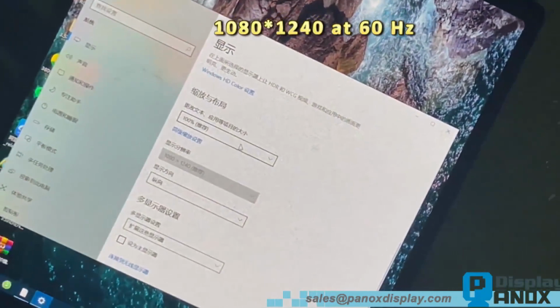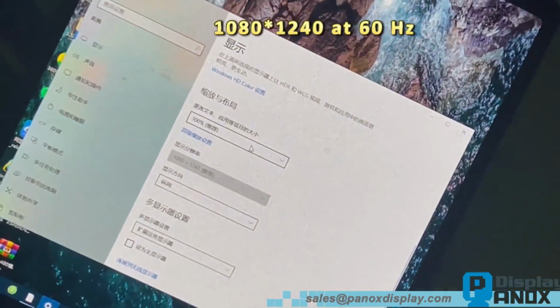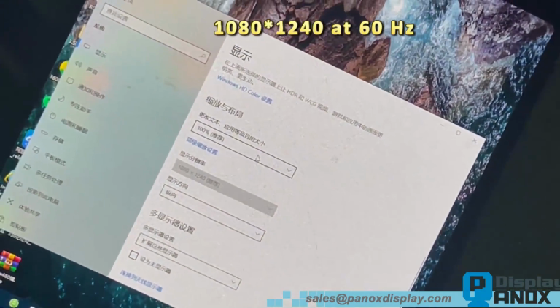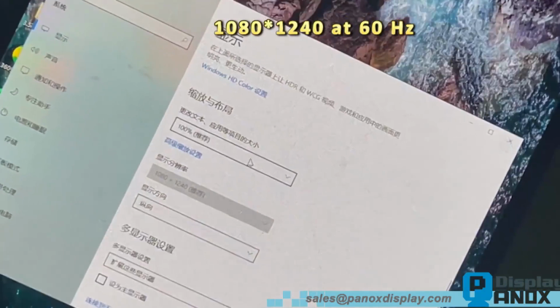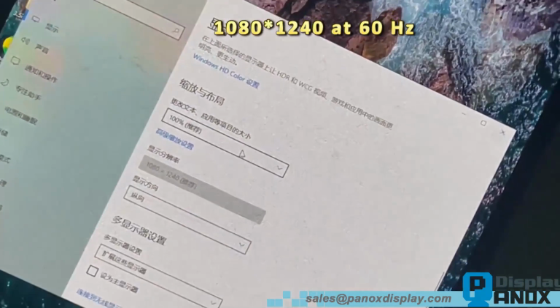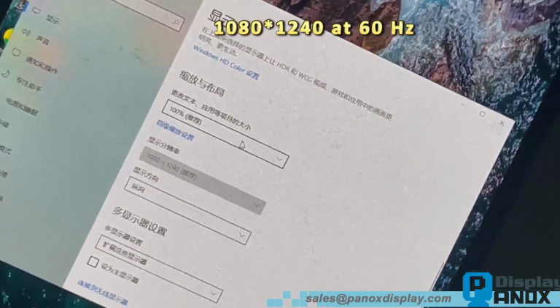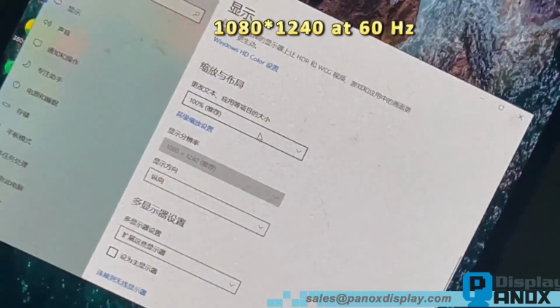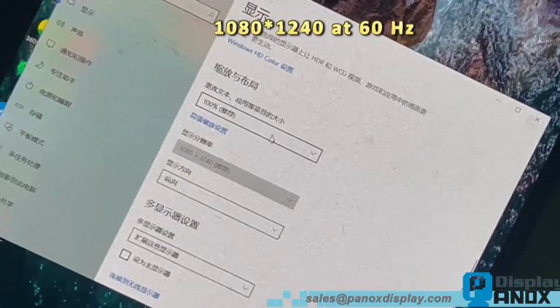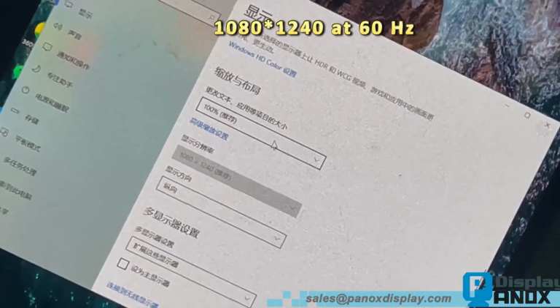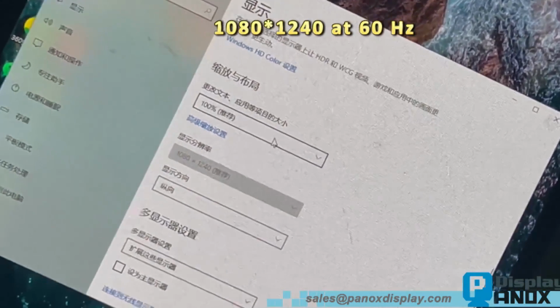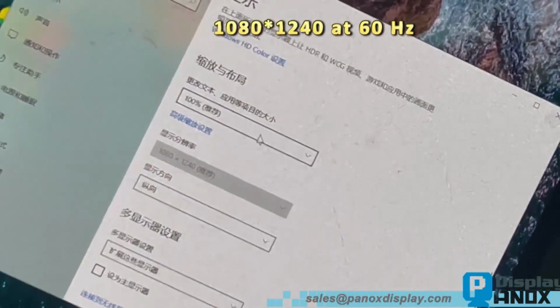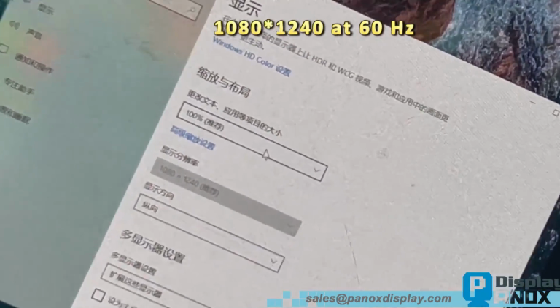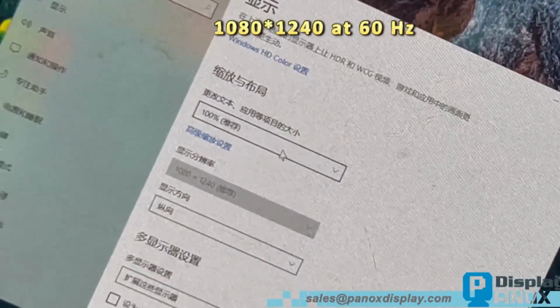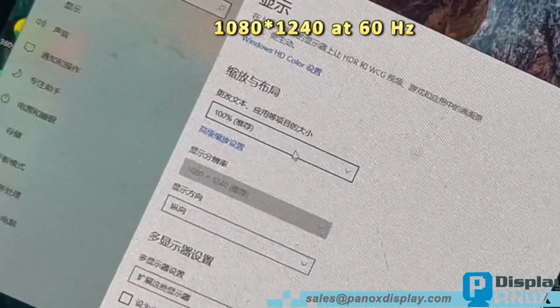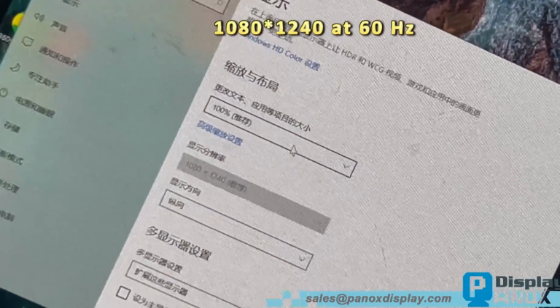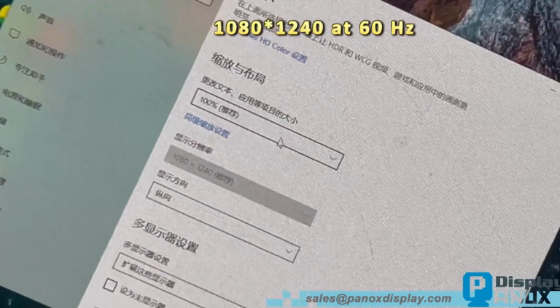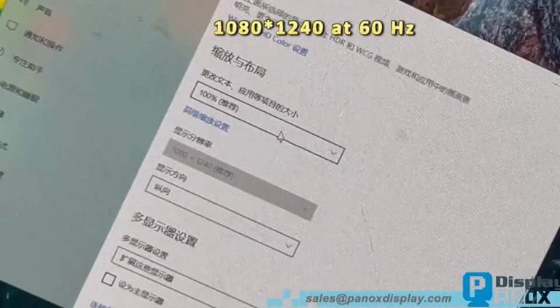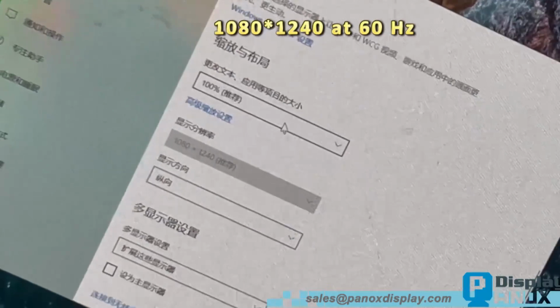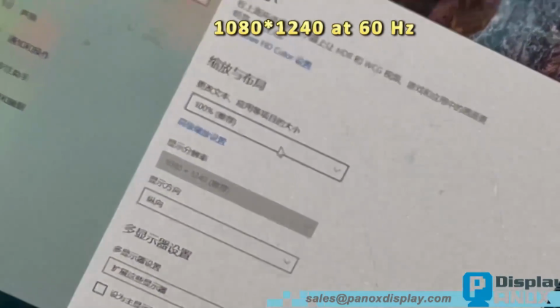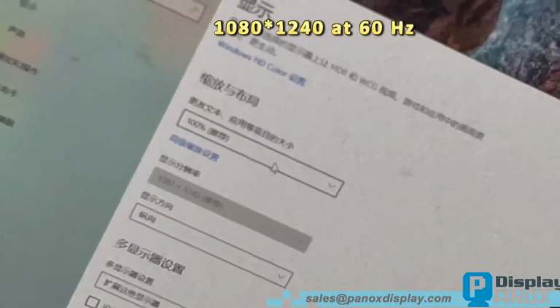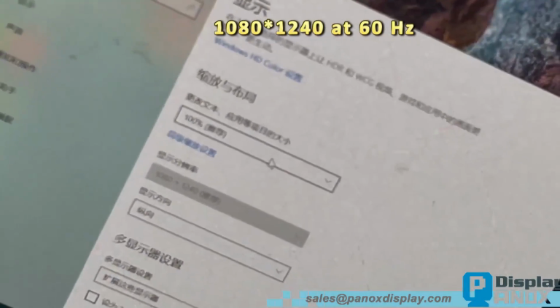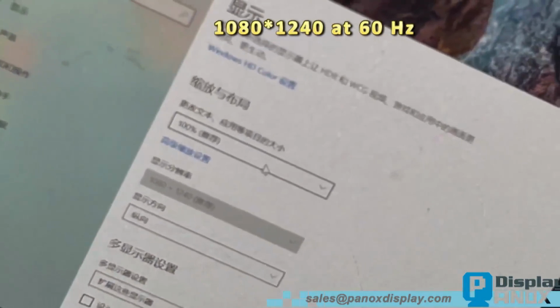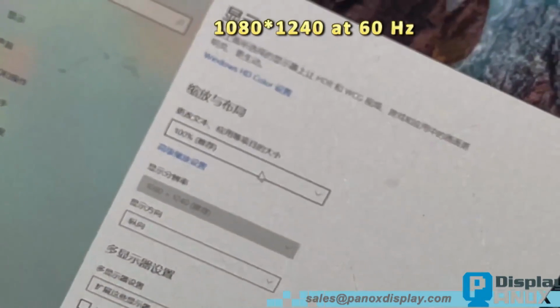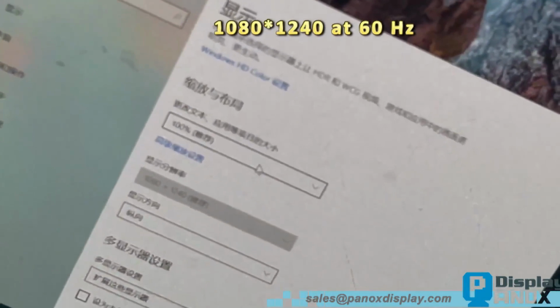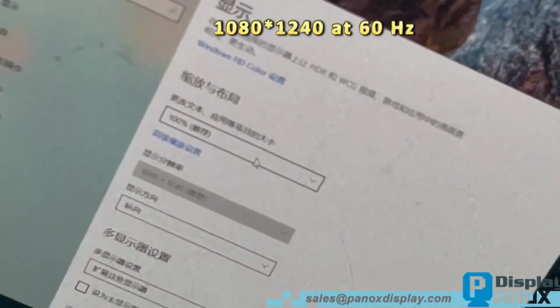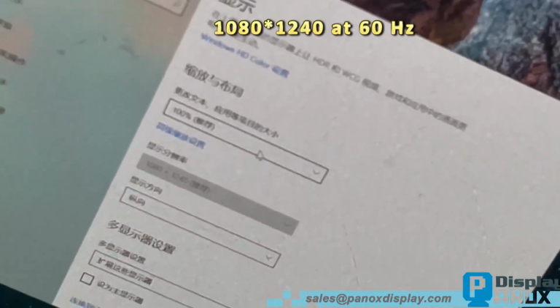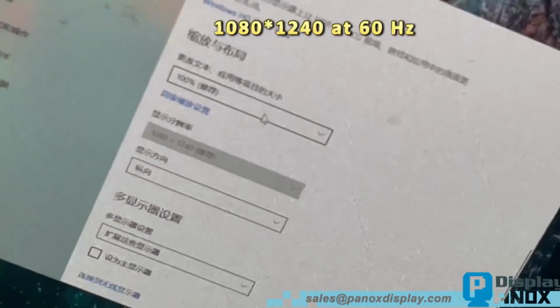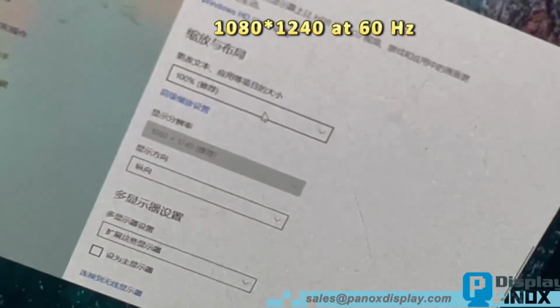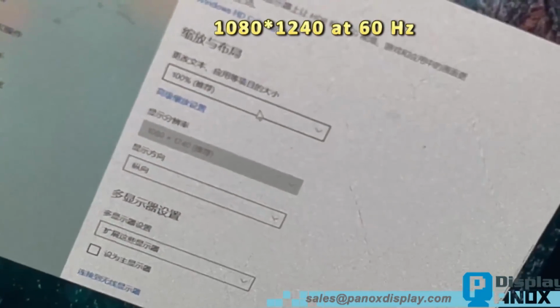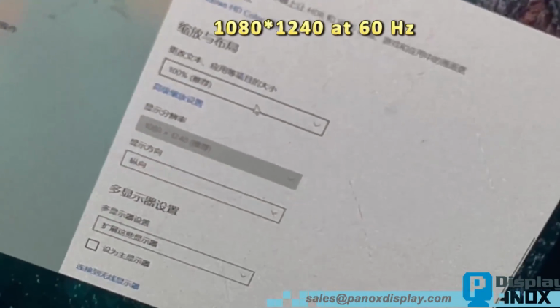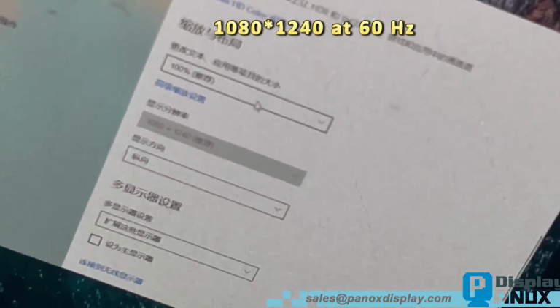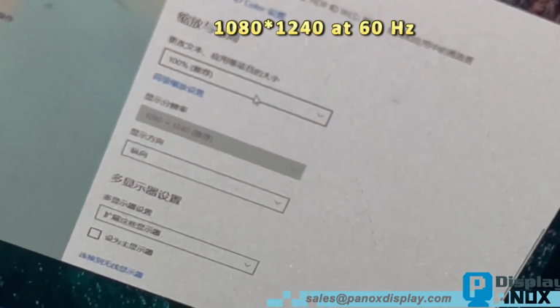Check the resolution on Windows — it is 1080 by 1240 at 60 Hz.